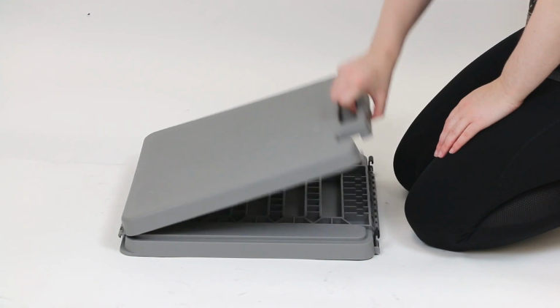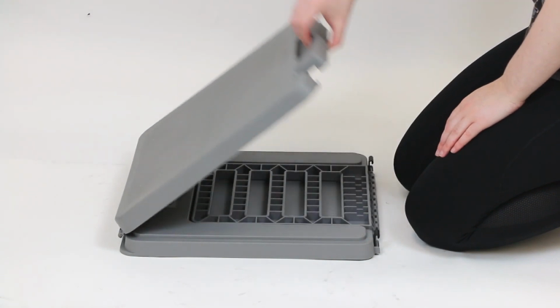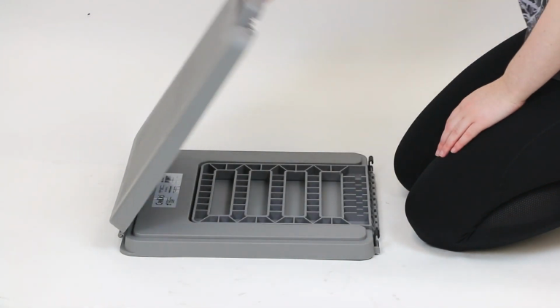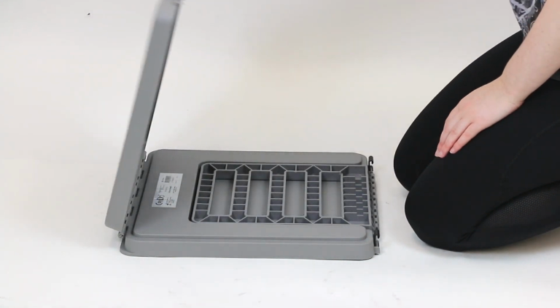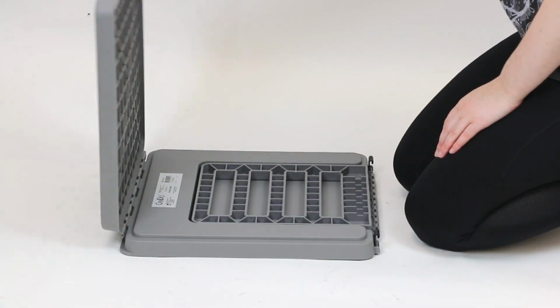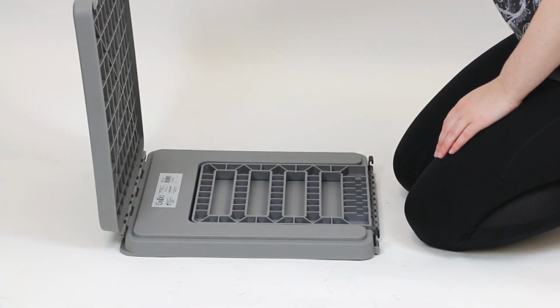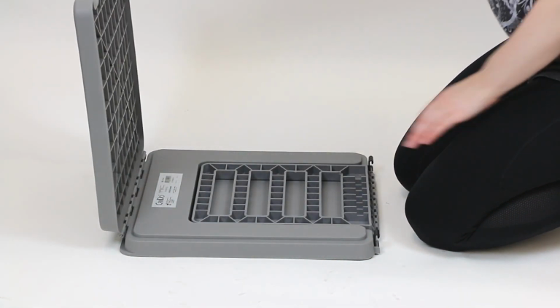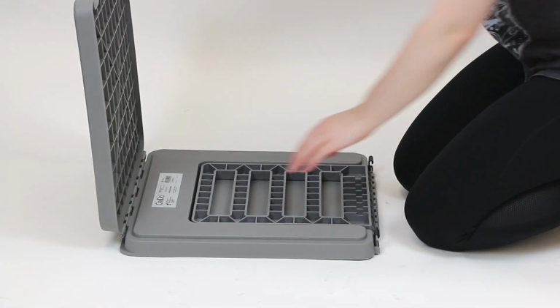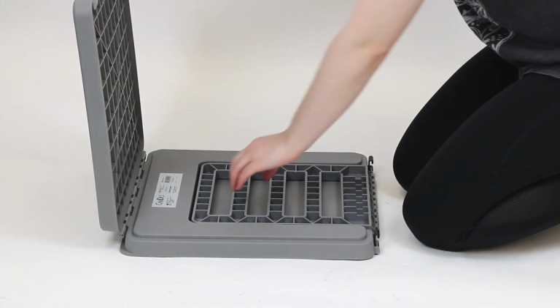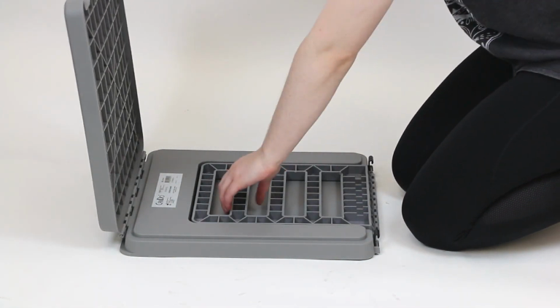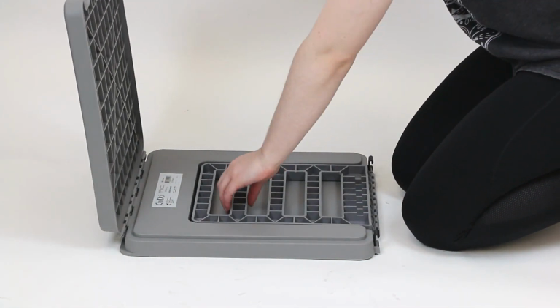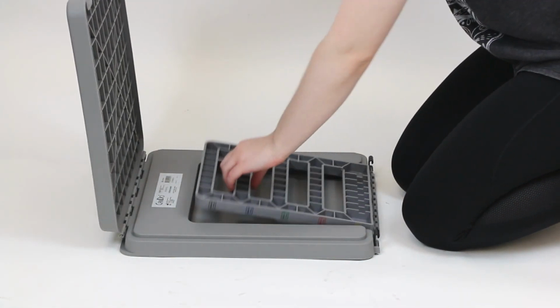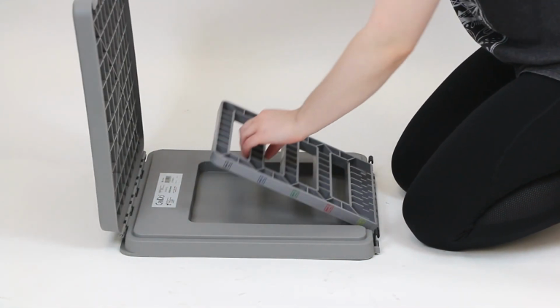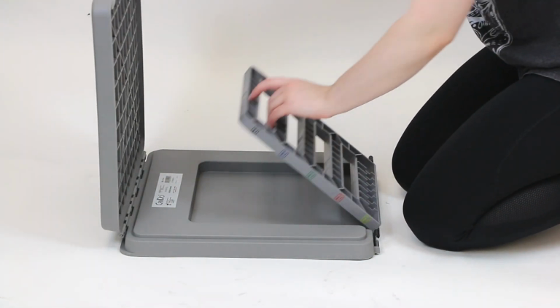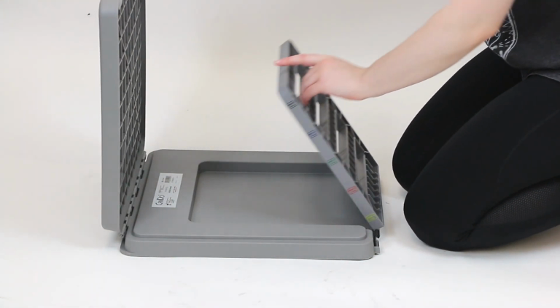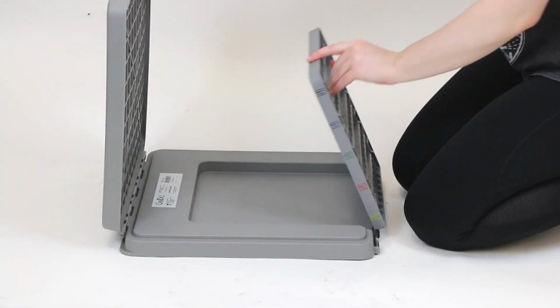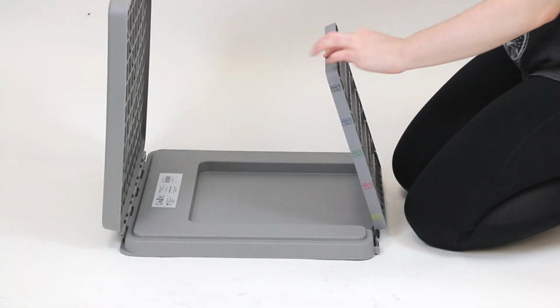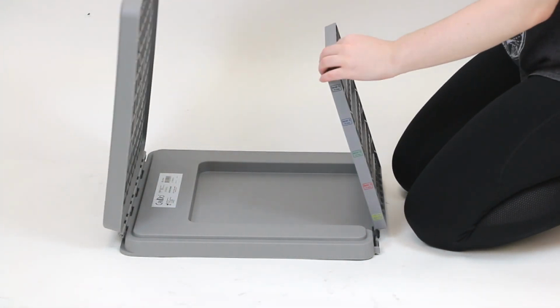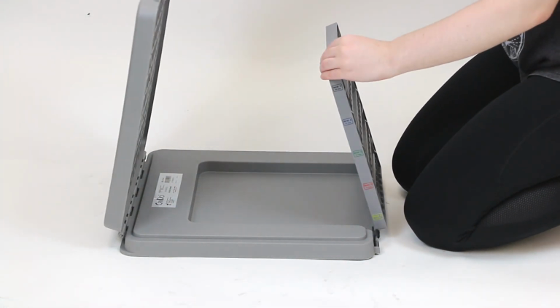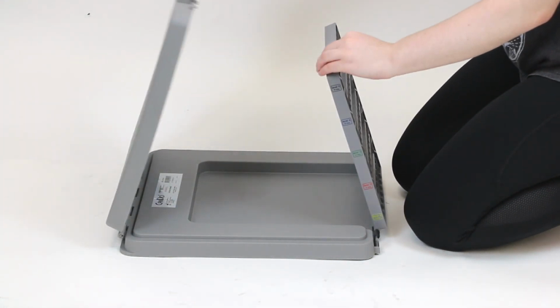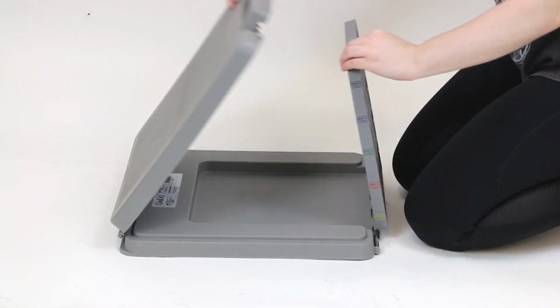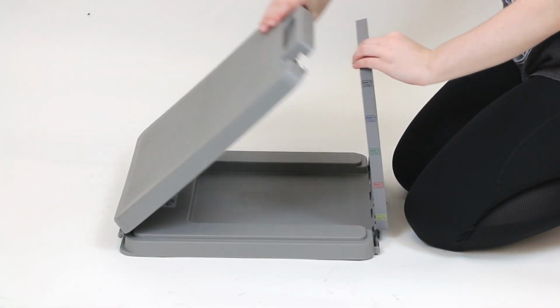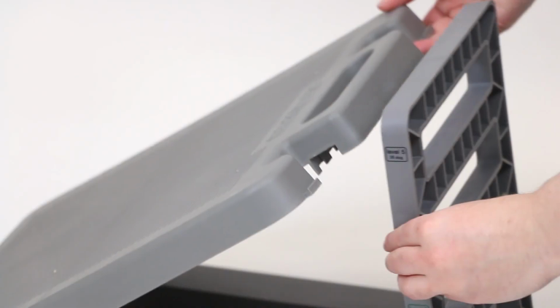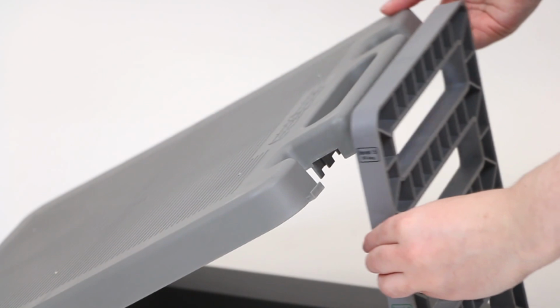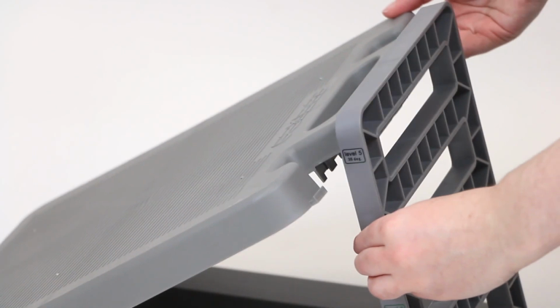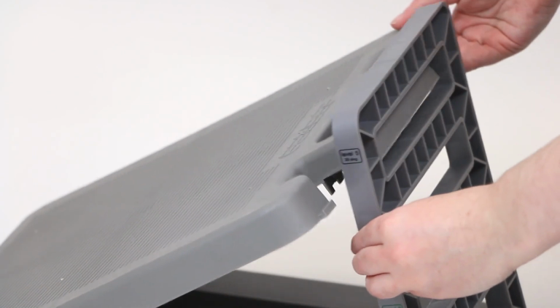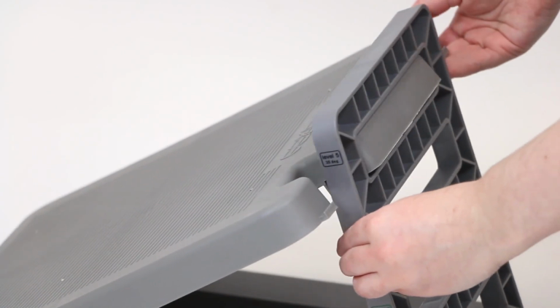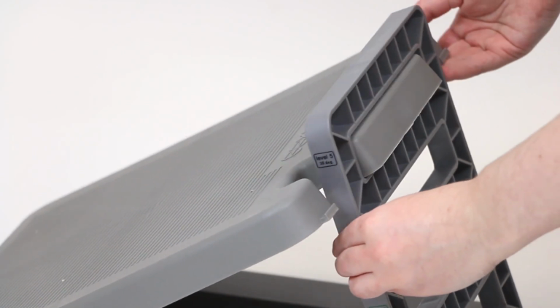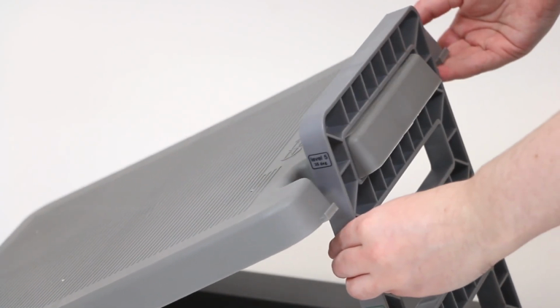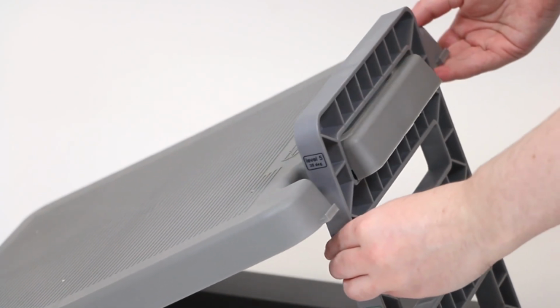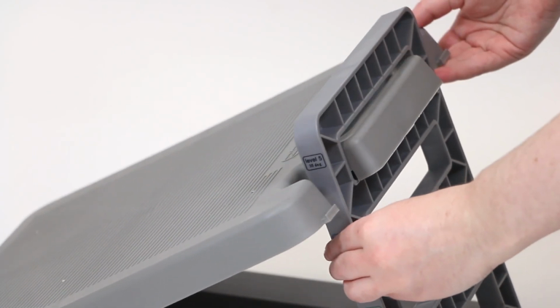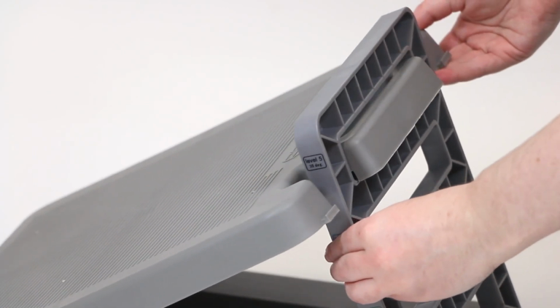The CANDU incline board is ready to use. Simply lift up the stepping surface and place the mullet handle into the desired opening of the ladder.